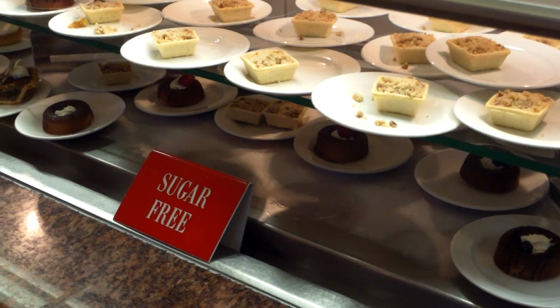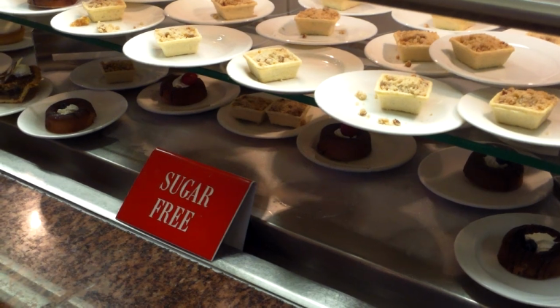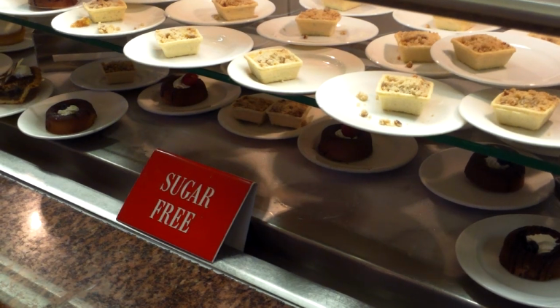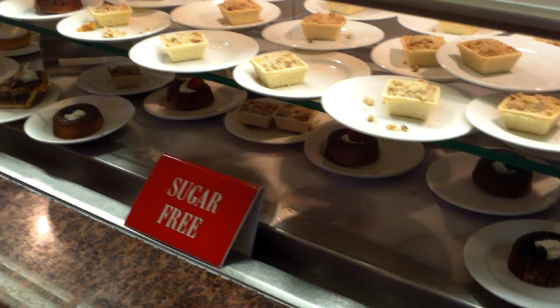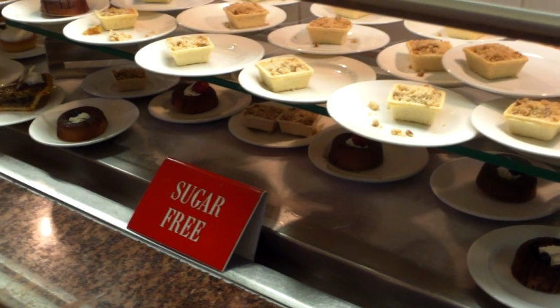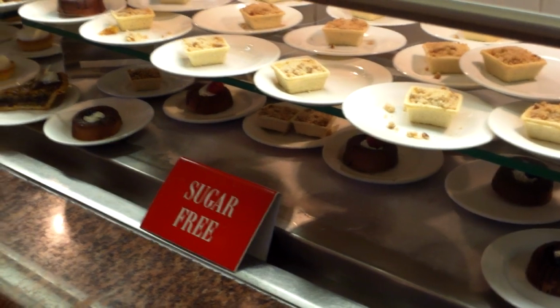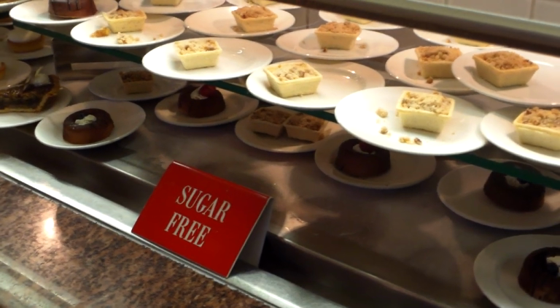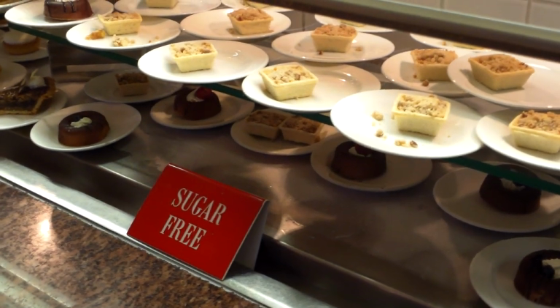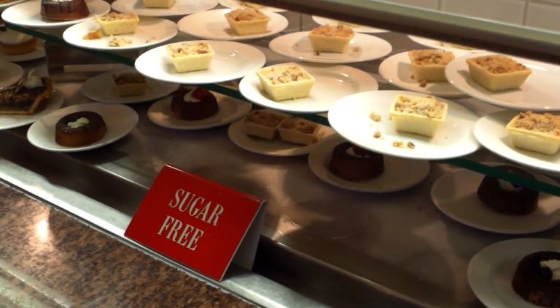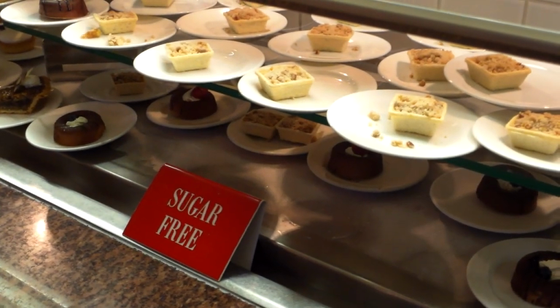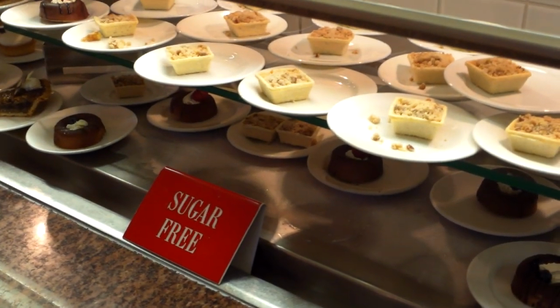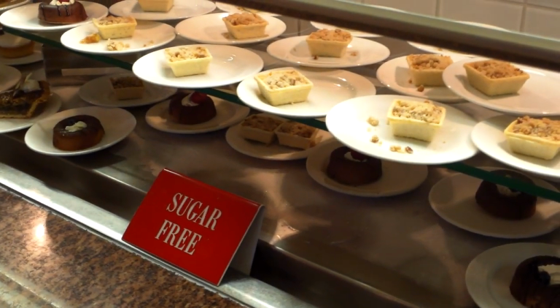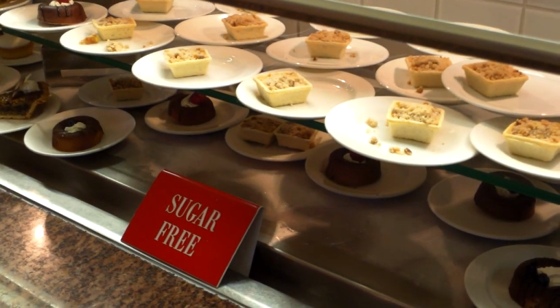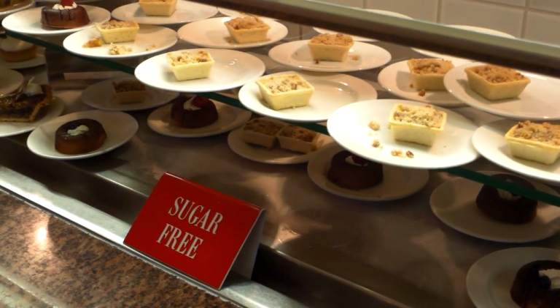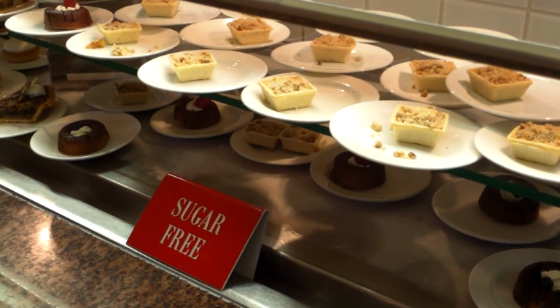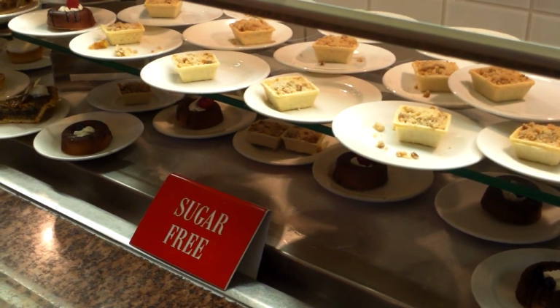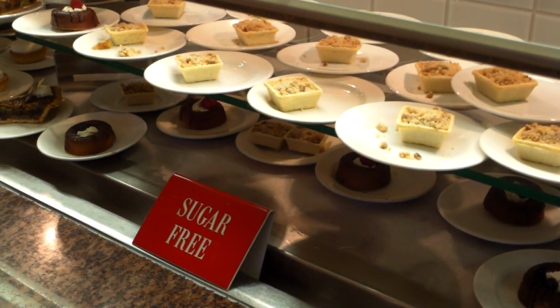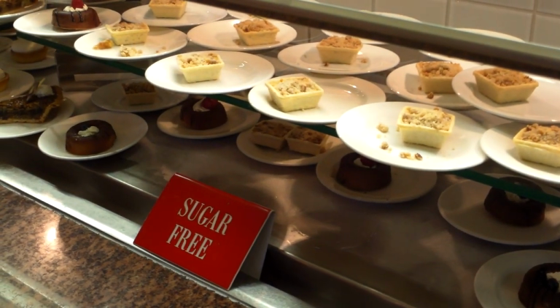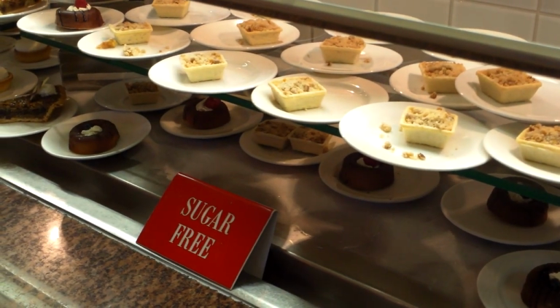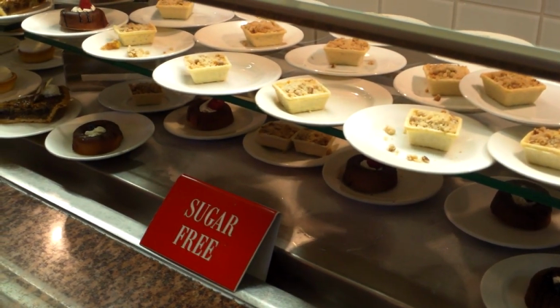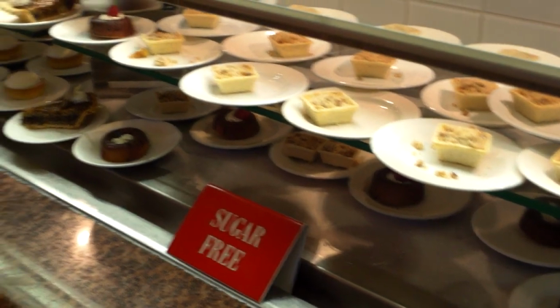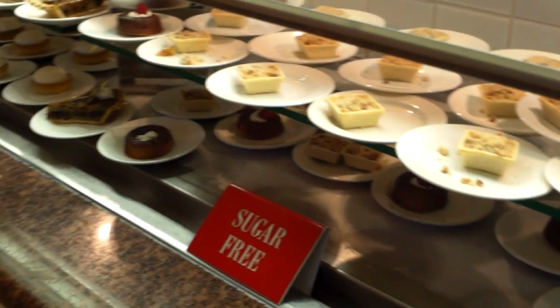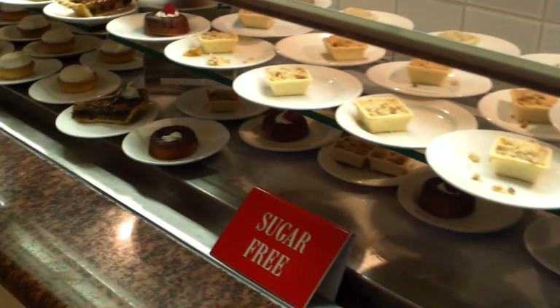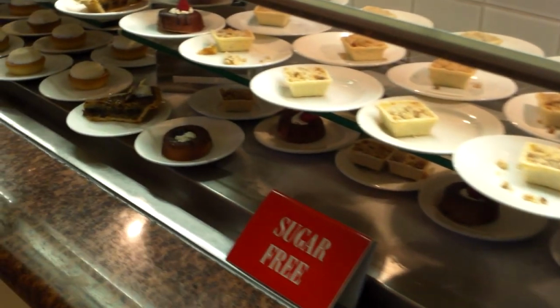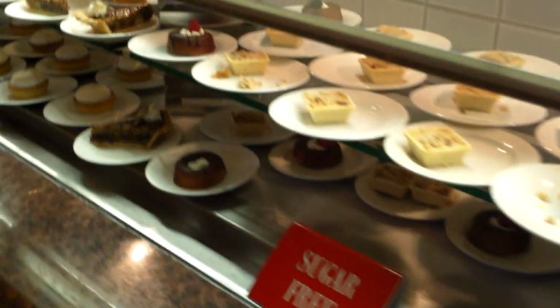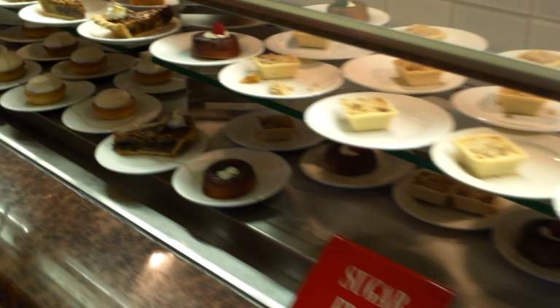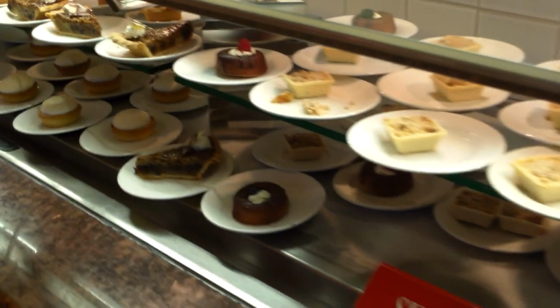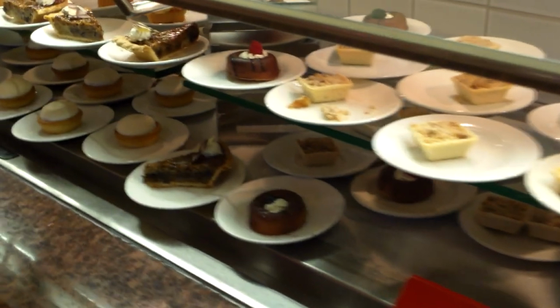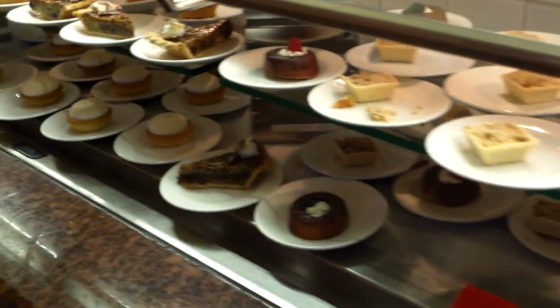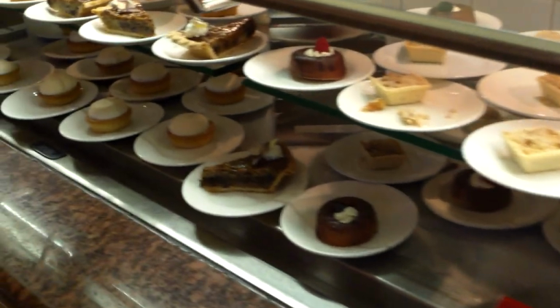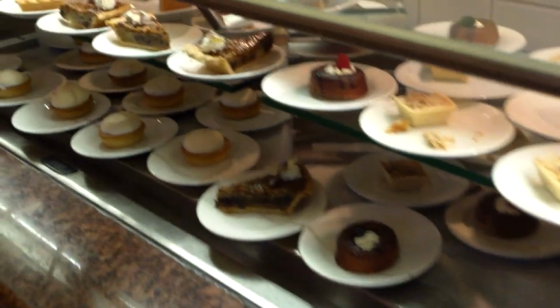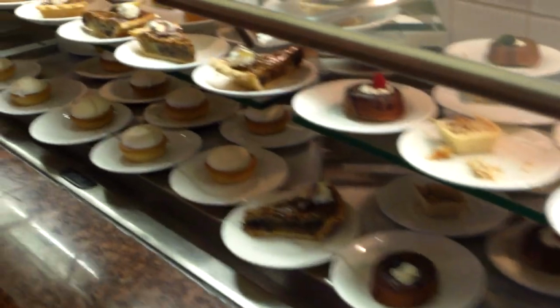Hi guys, we are at the Flamingo Buffet dinner time and we're starting from the dessert section.